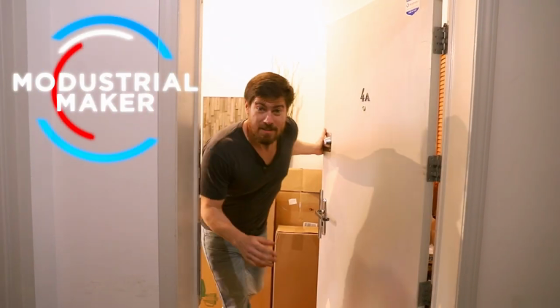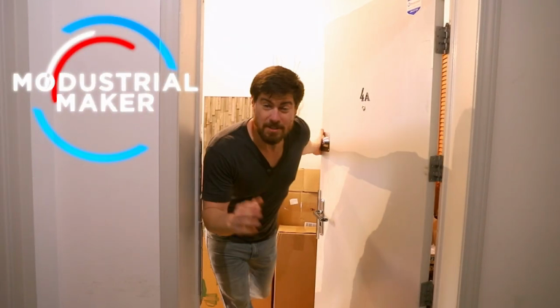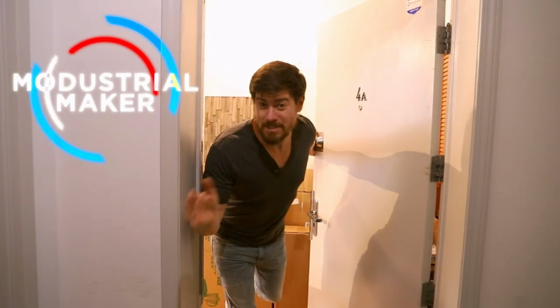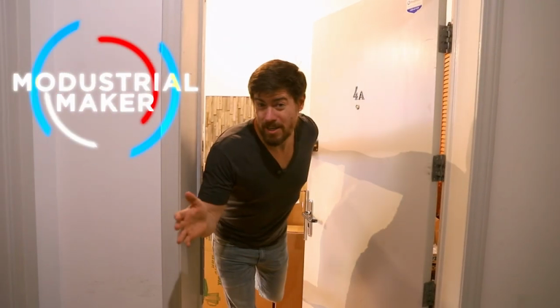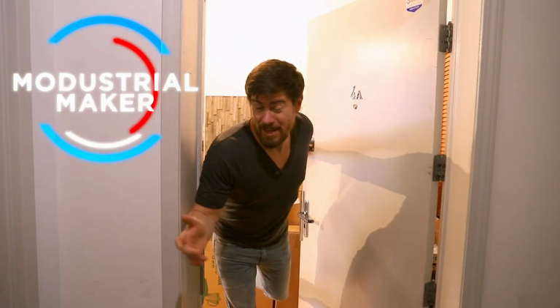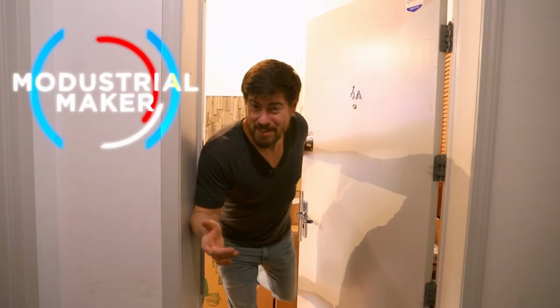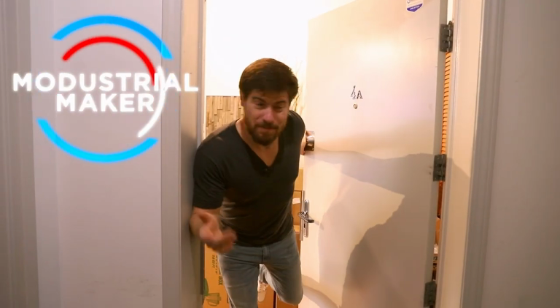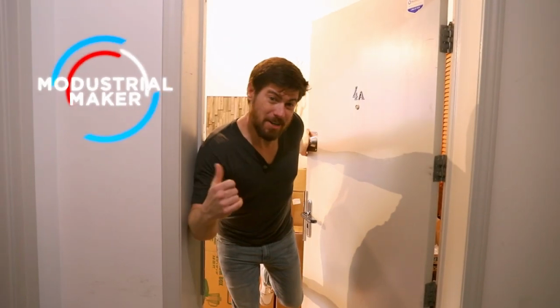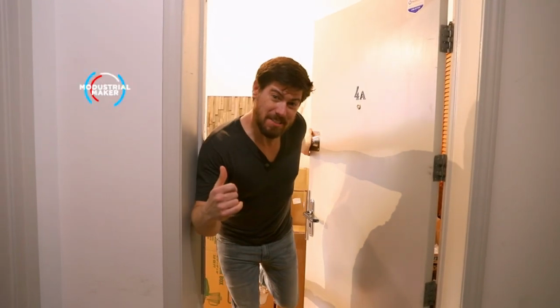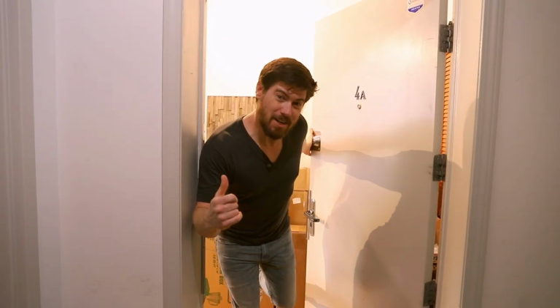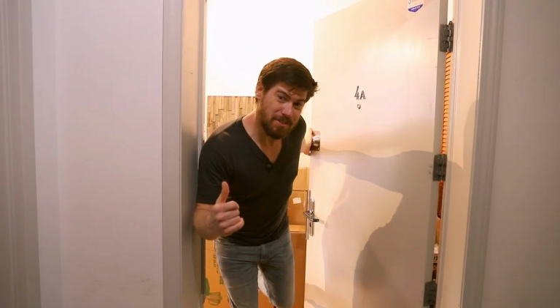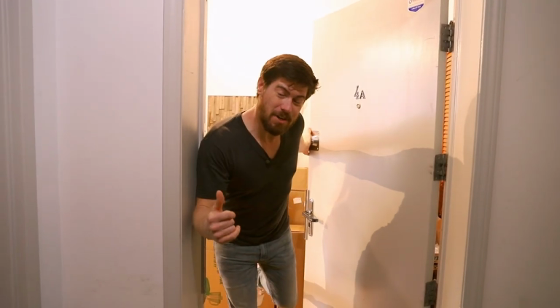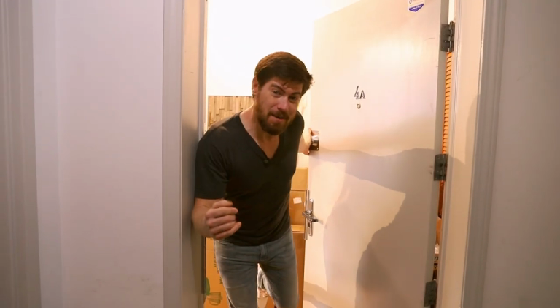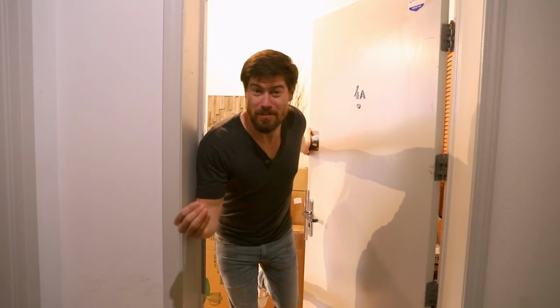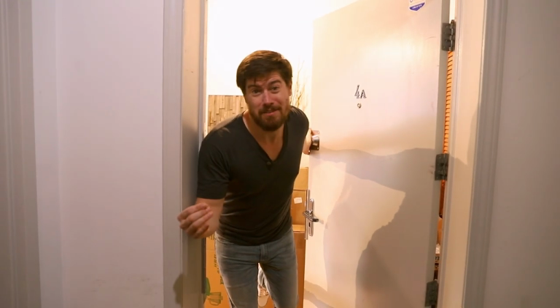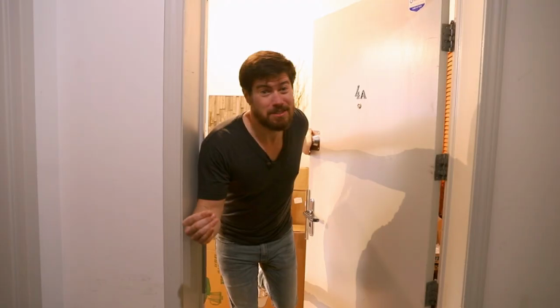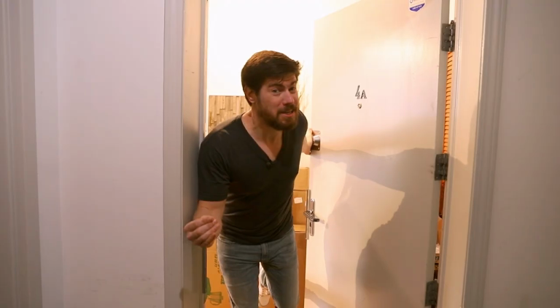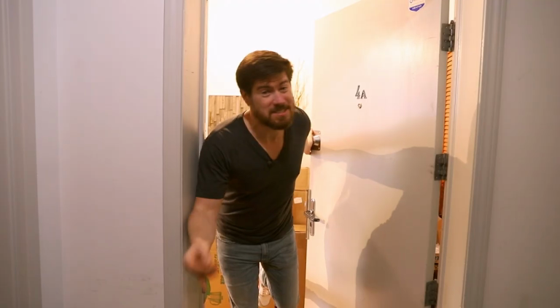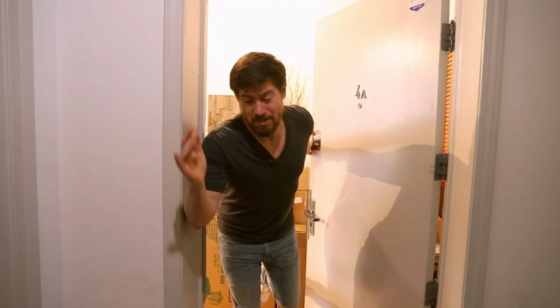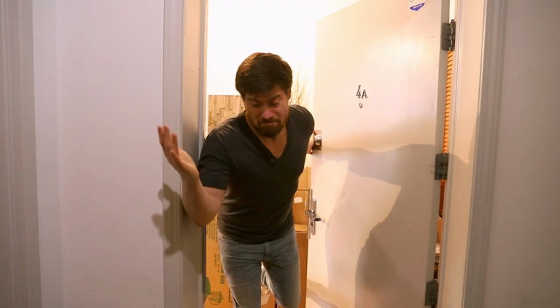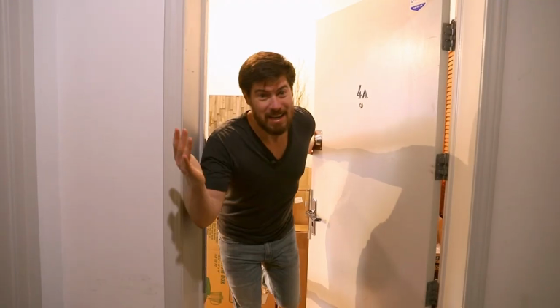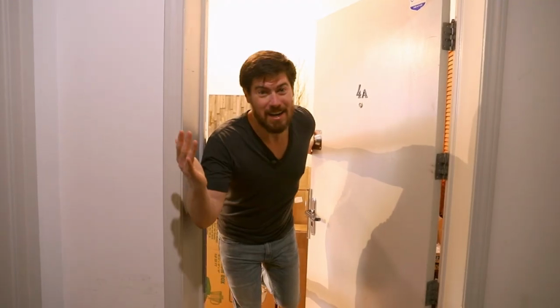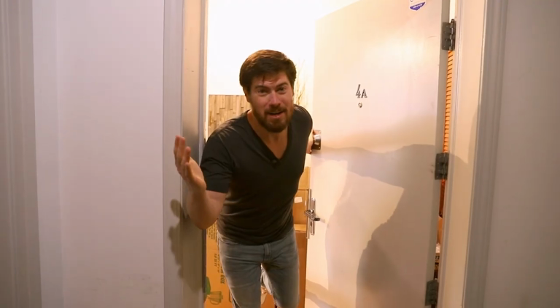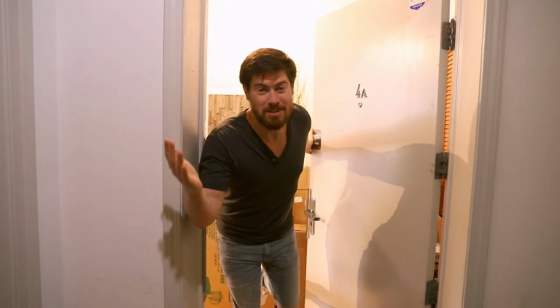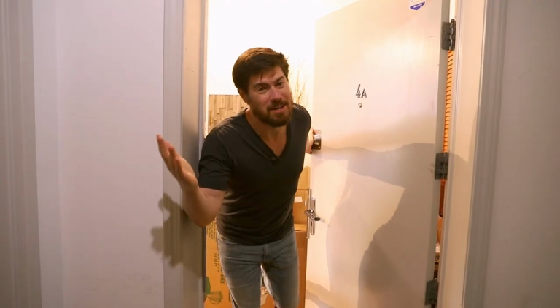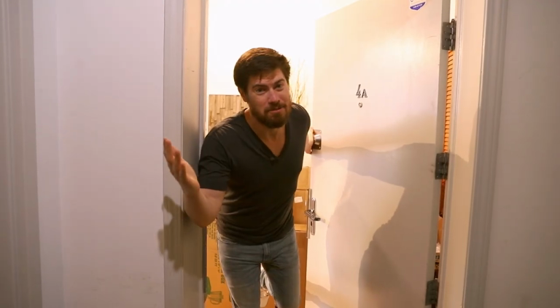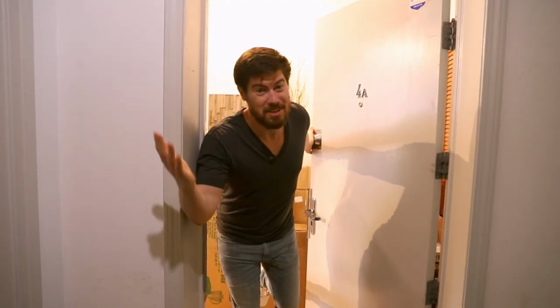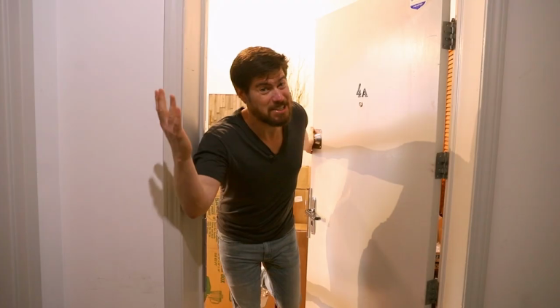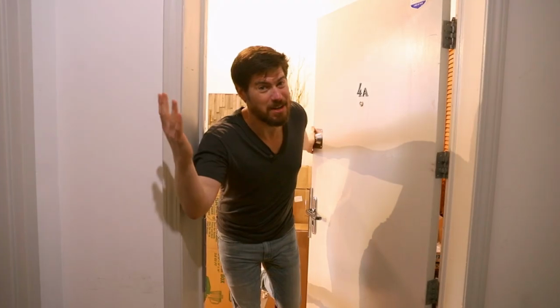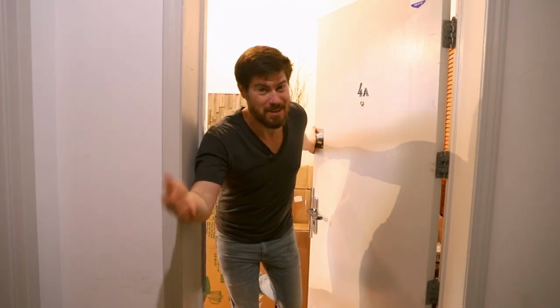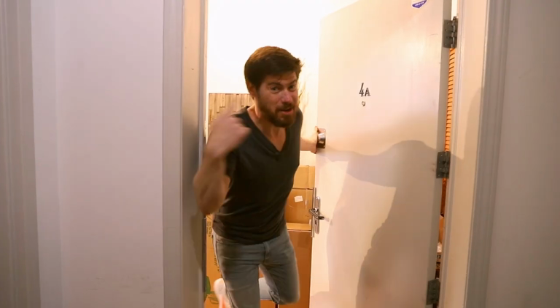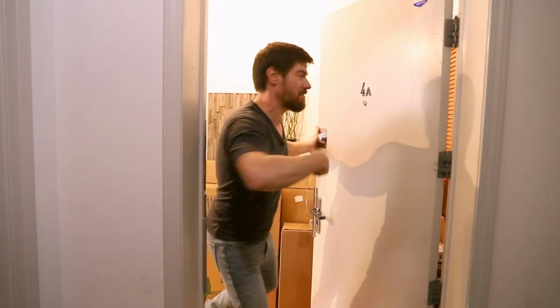You guys all keep asking for me to do this loft tour. I'm moving out in two weeks — it's kind of now or never, so let's do it, come on in.